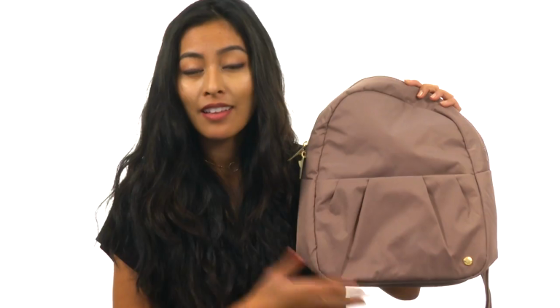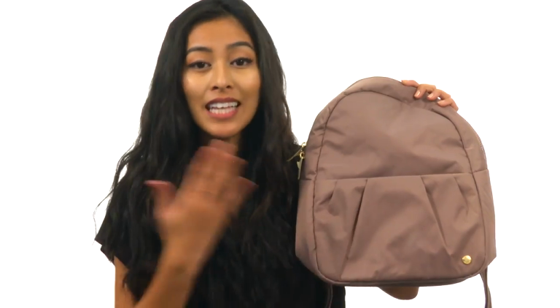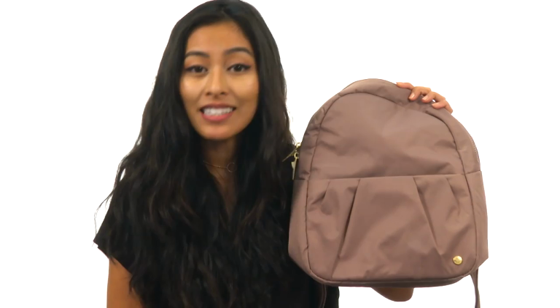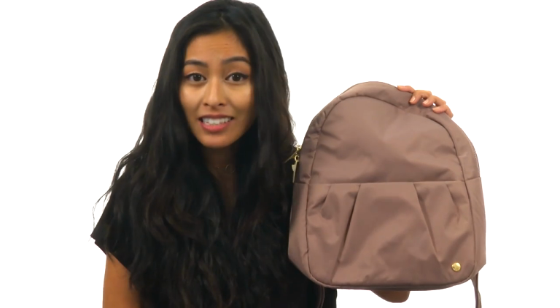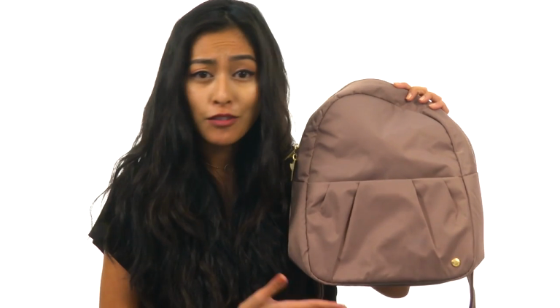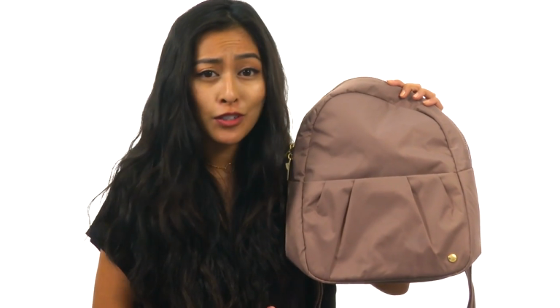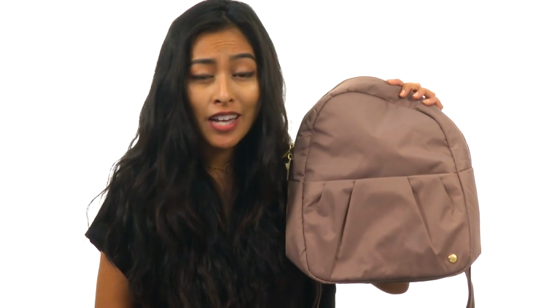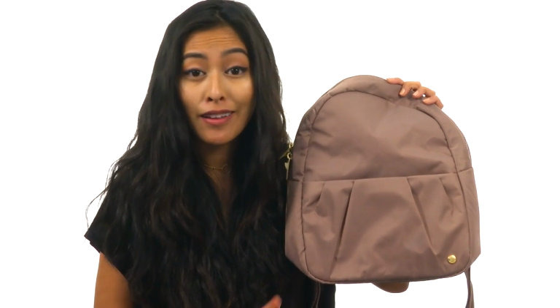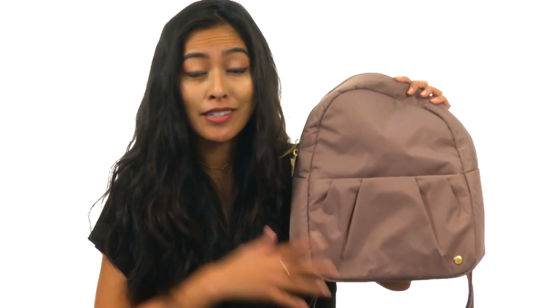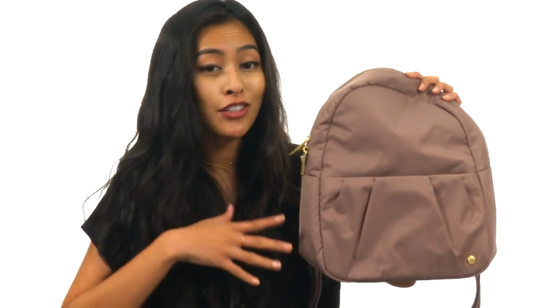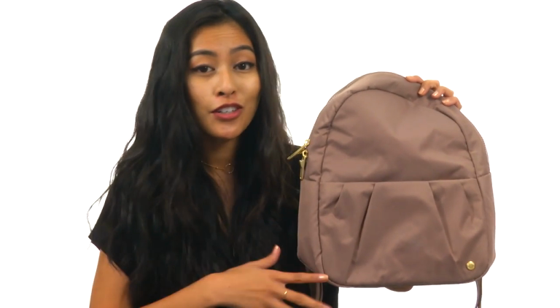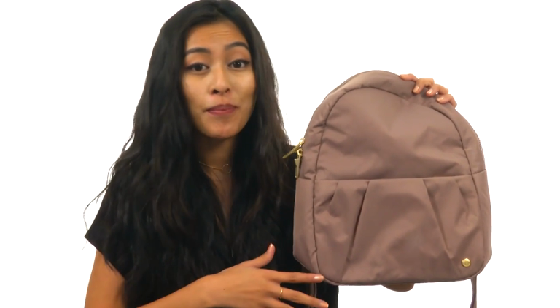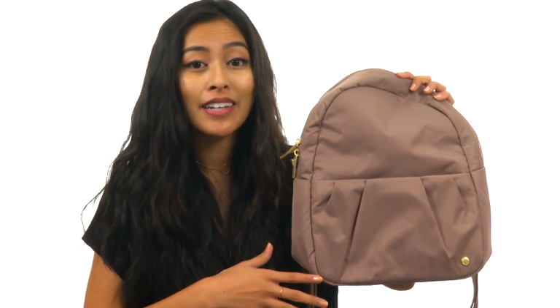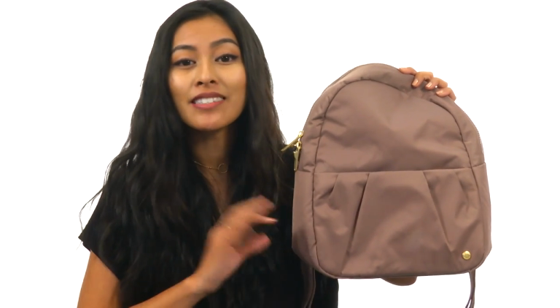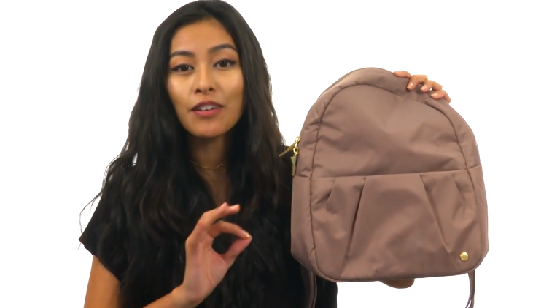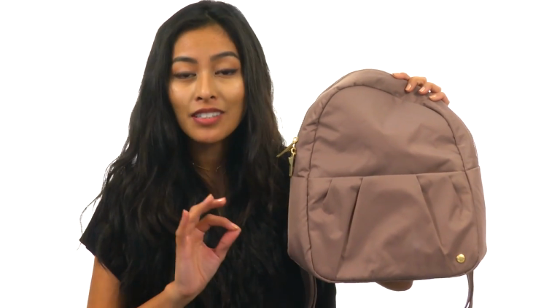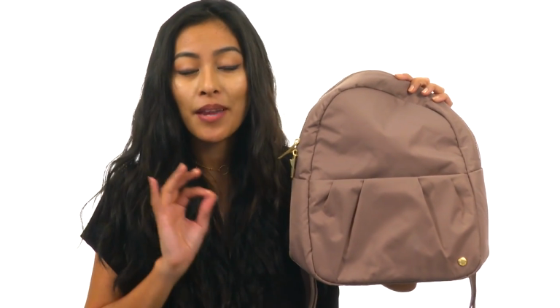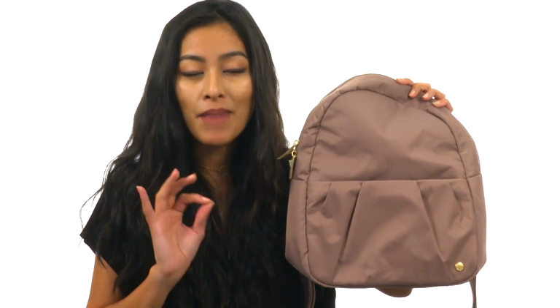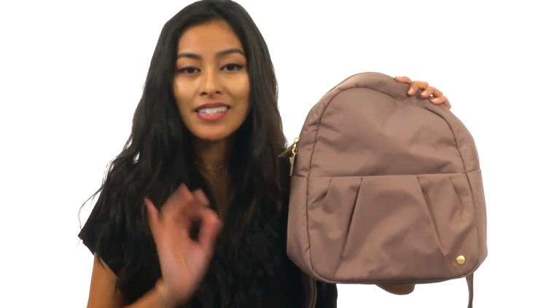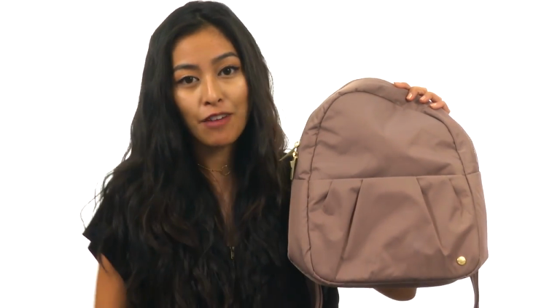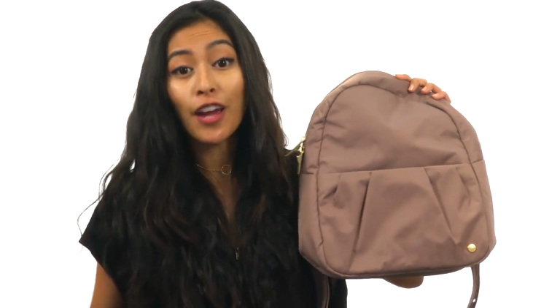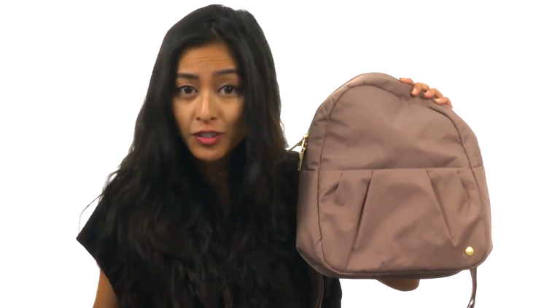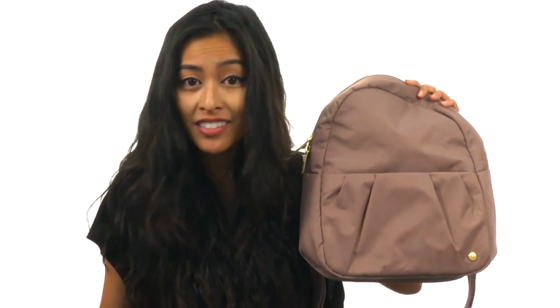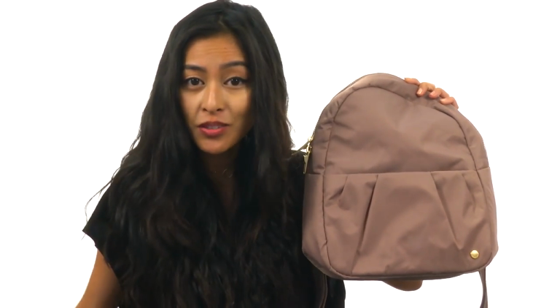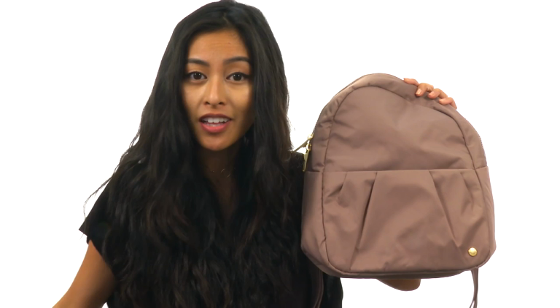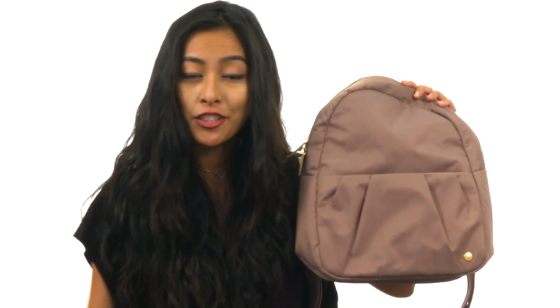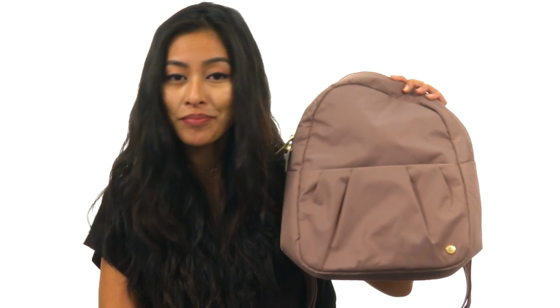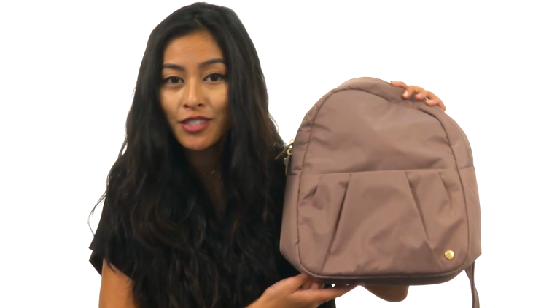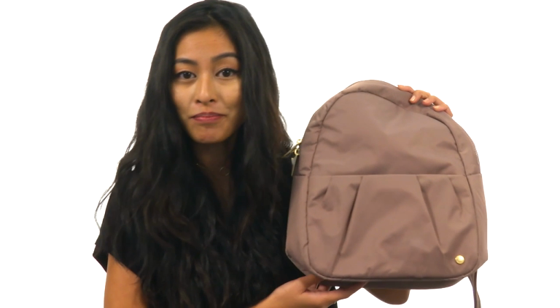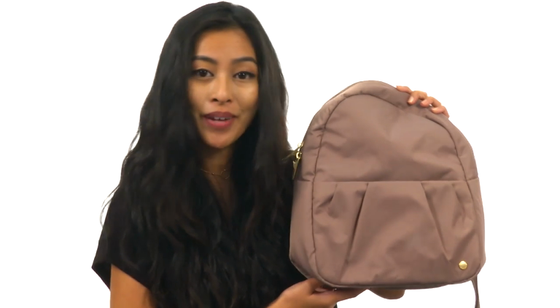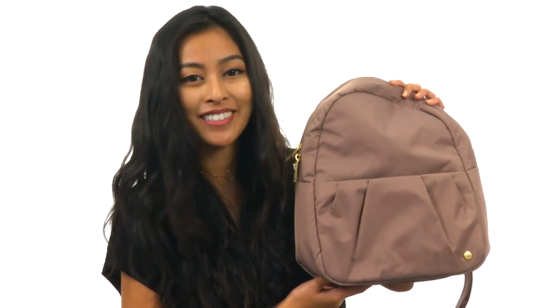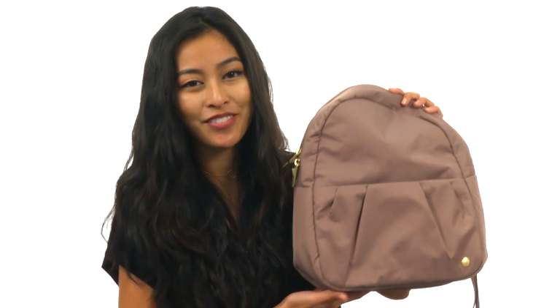This sleek, versatile, and secure bag is definitely a must-have for every accessory collection. It's from Packsafe.